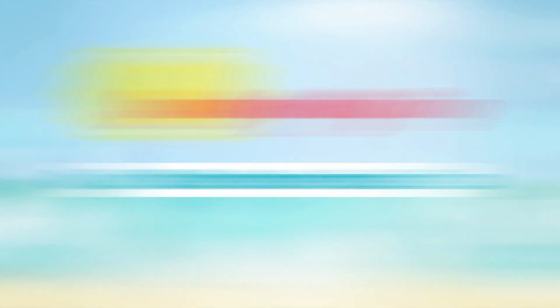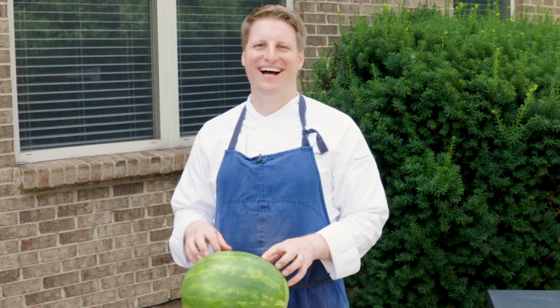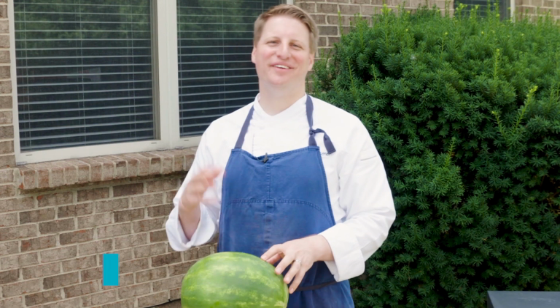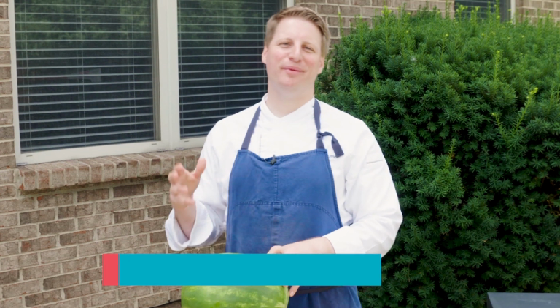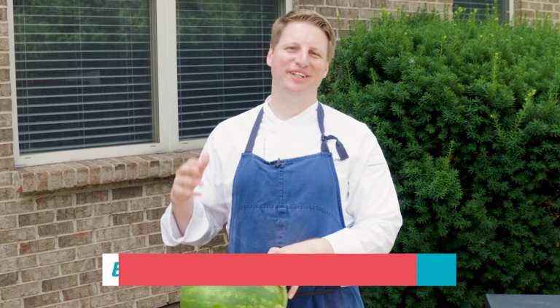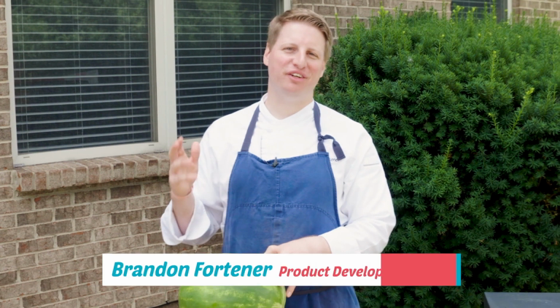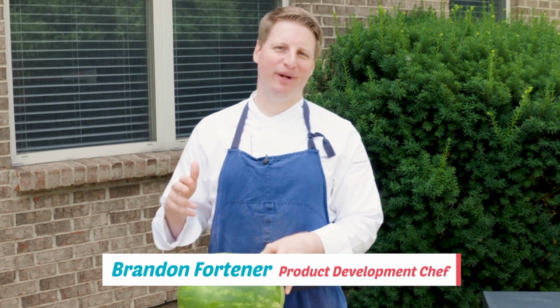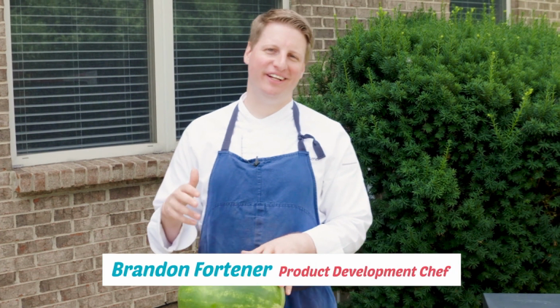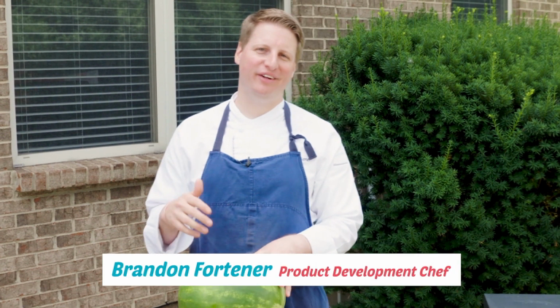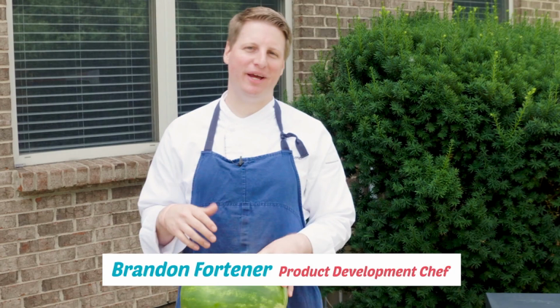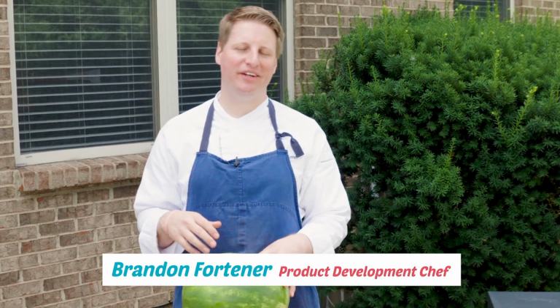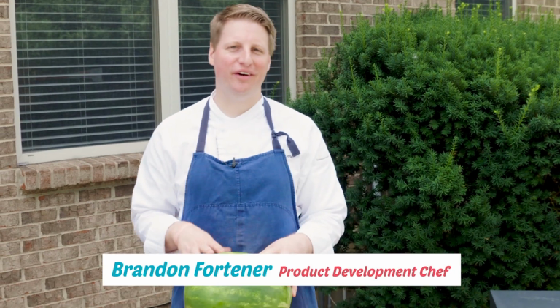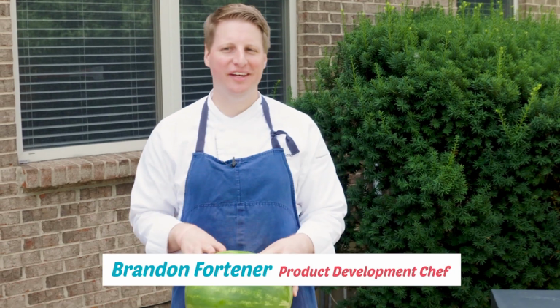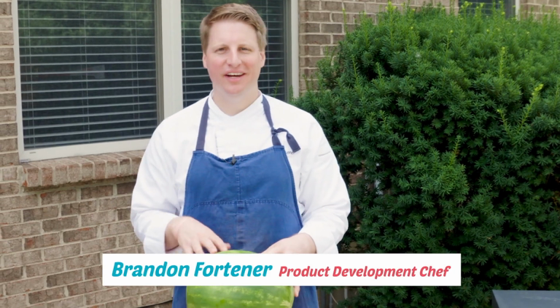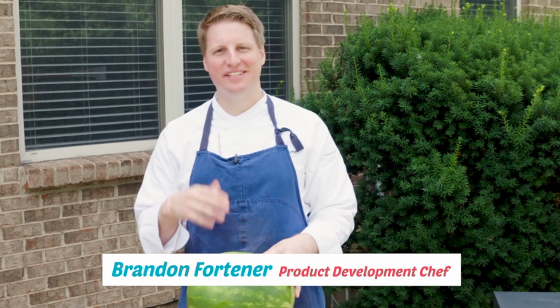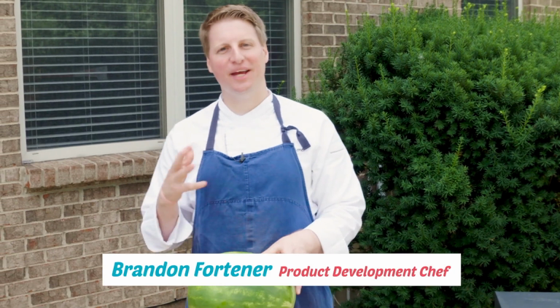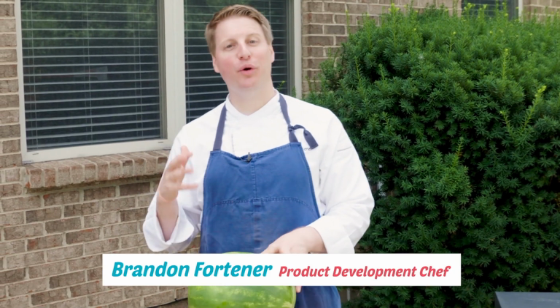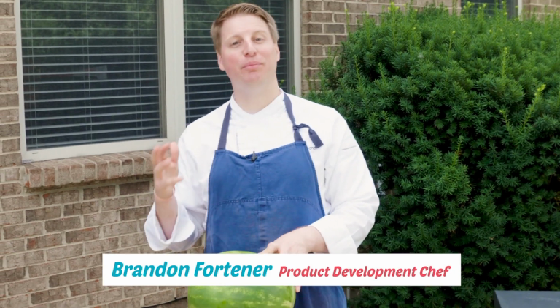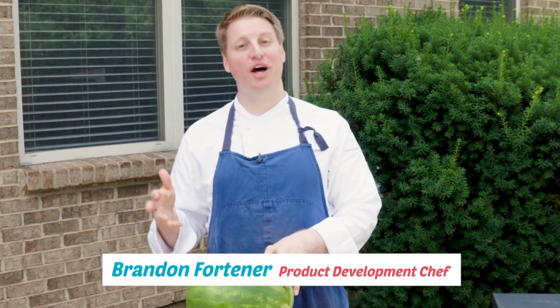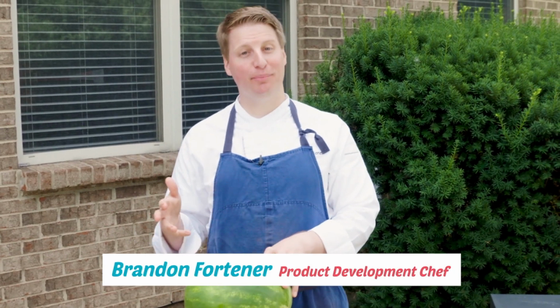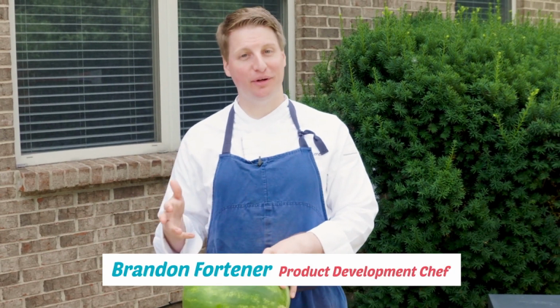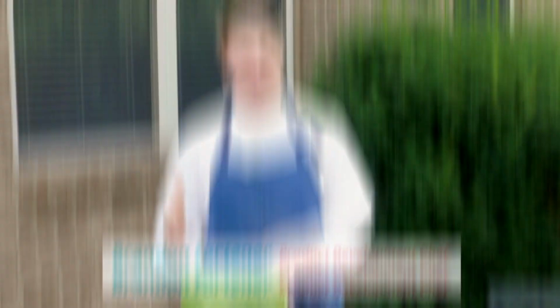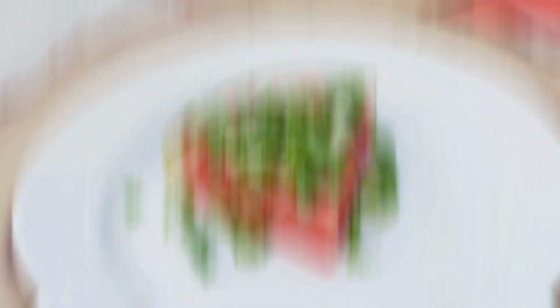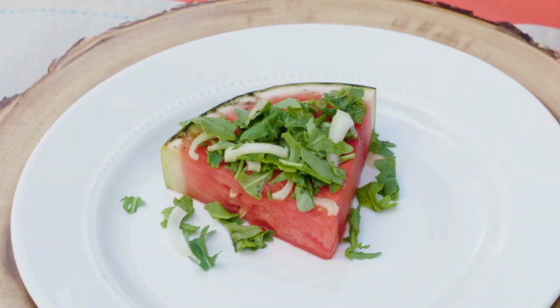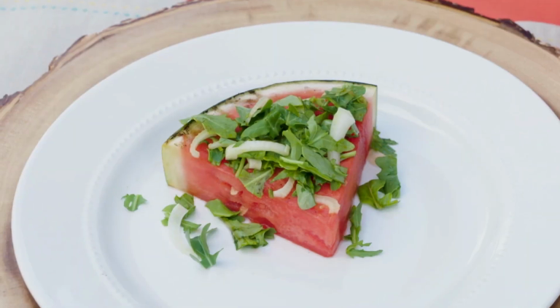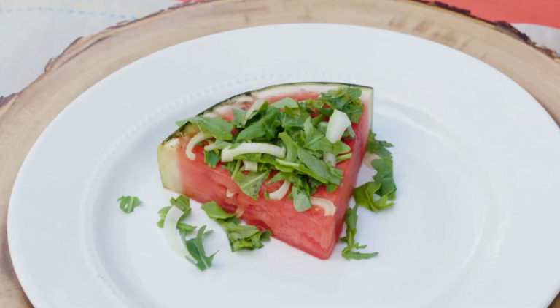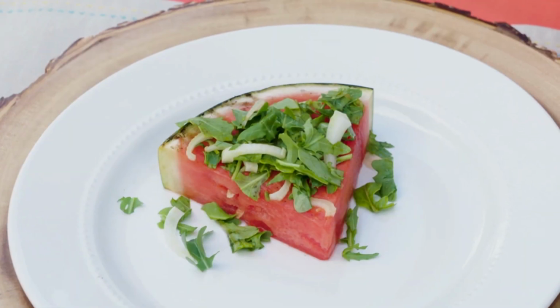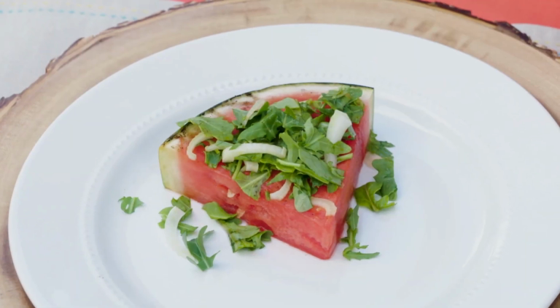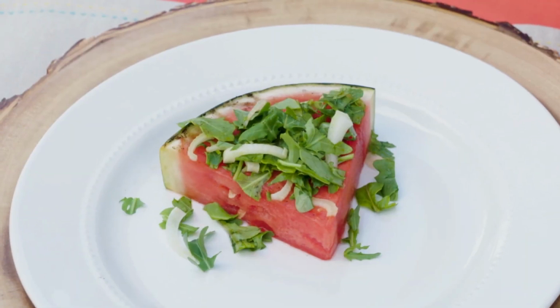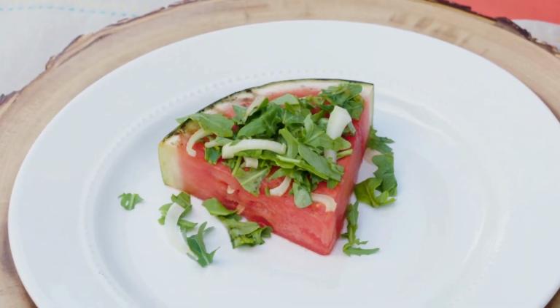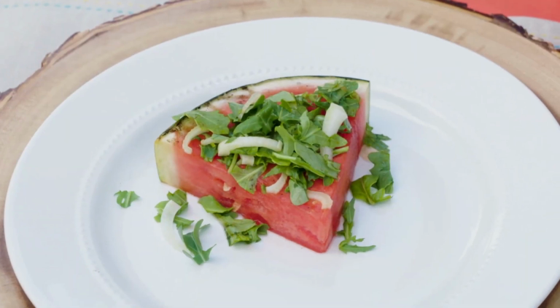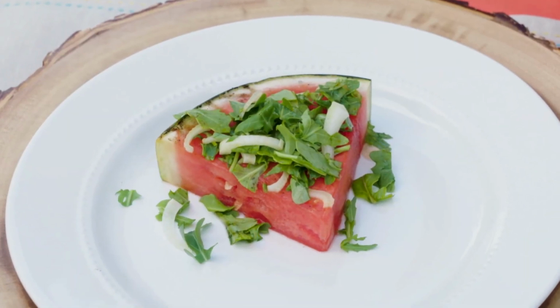Hi everybody, Chef Brandon here in the backyard. Today we're going beyond the burger — we're gonna grill some watermelon pizzas.